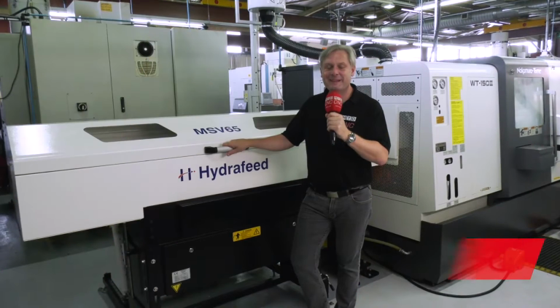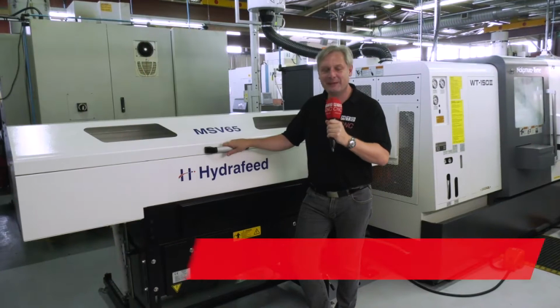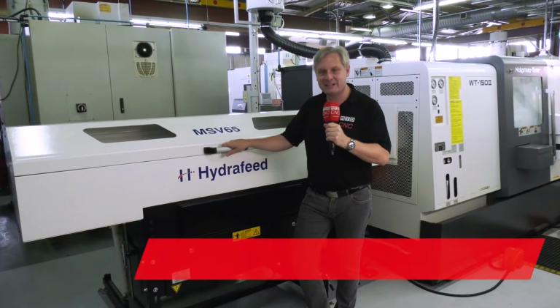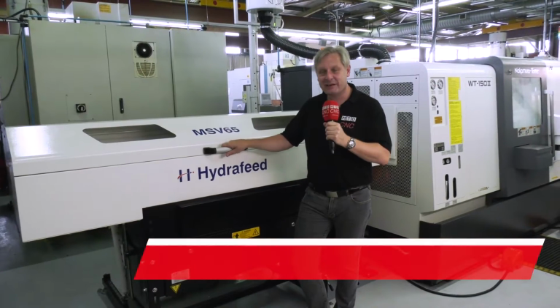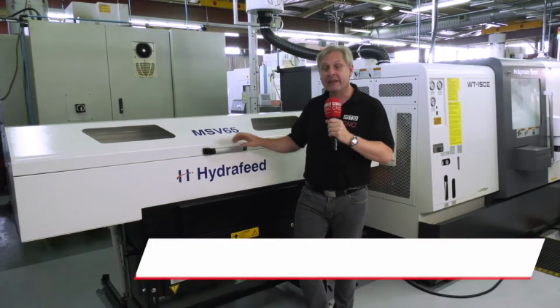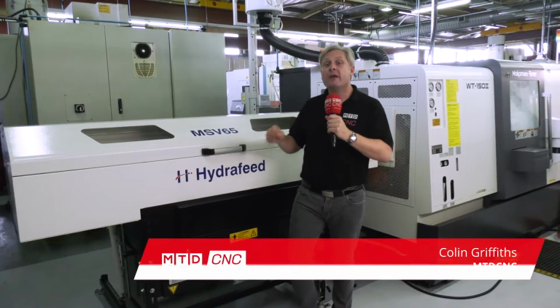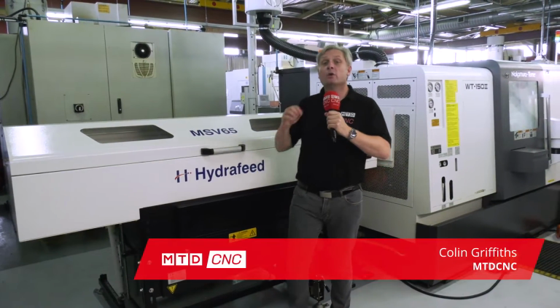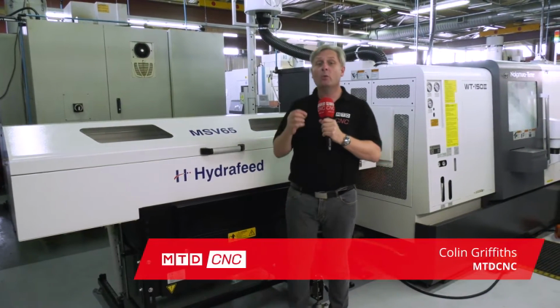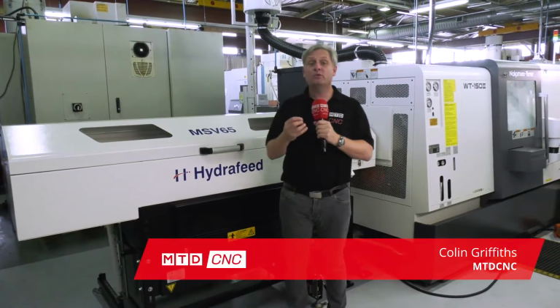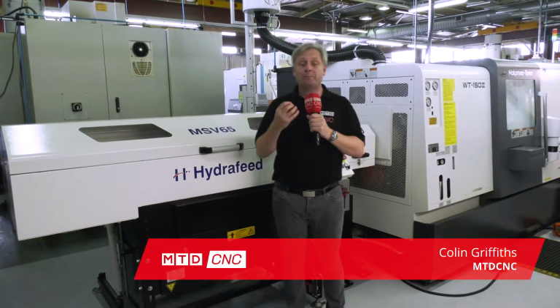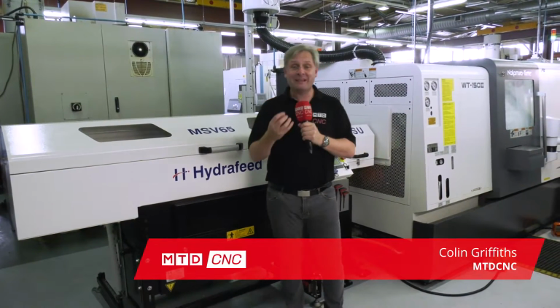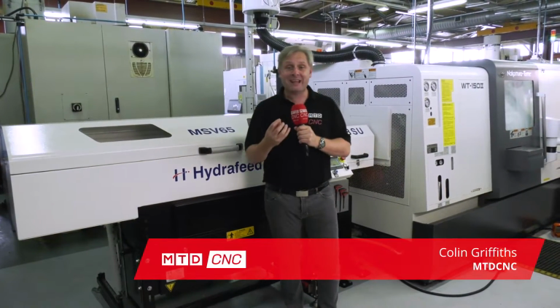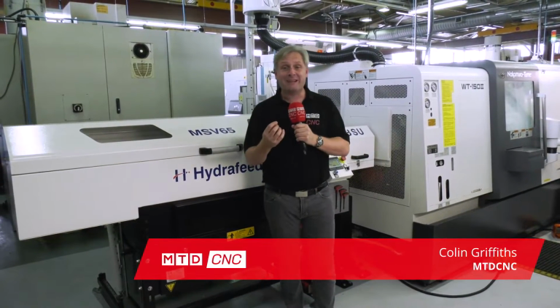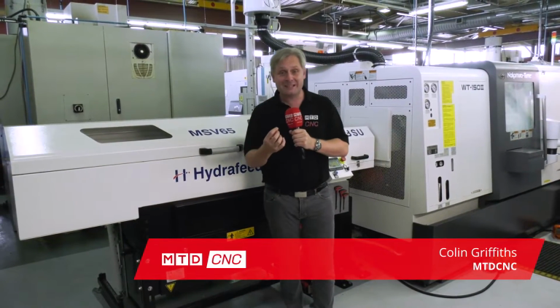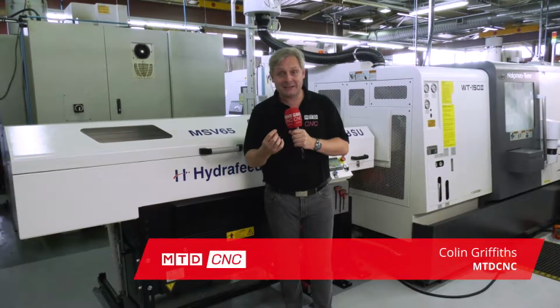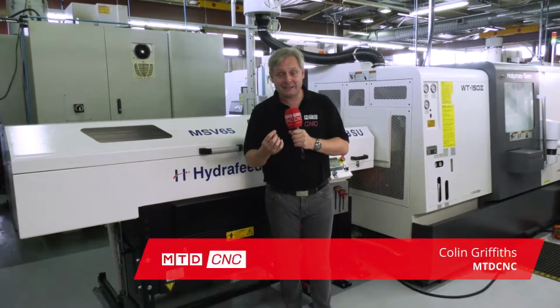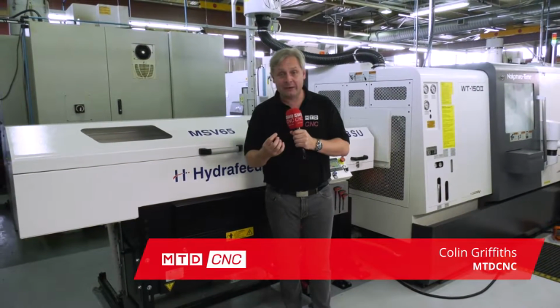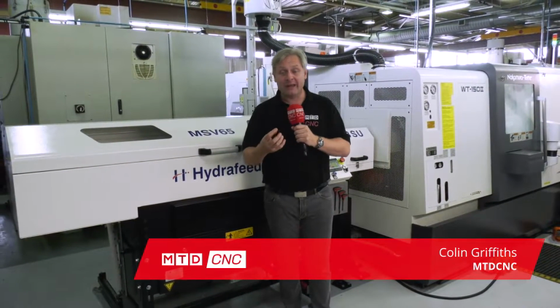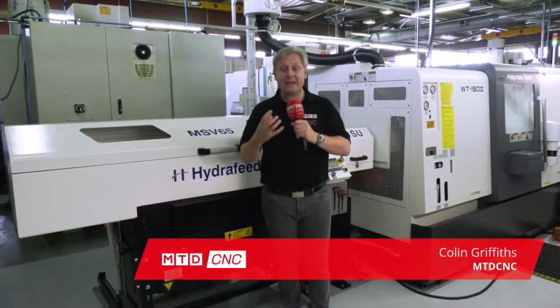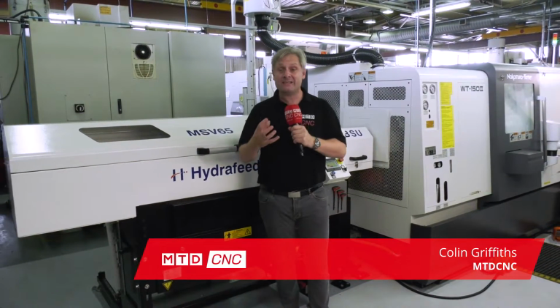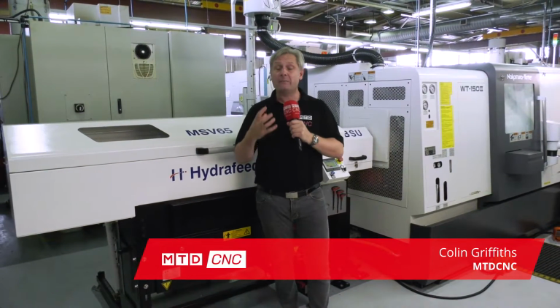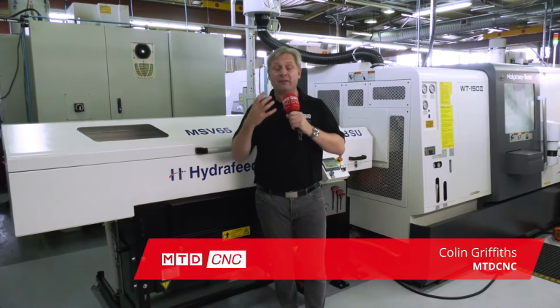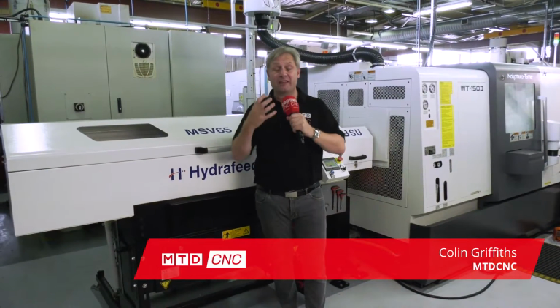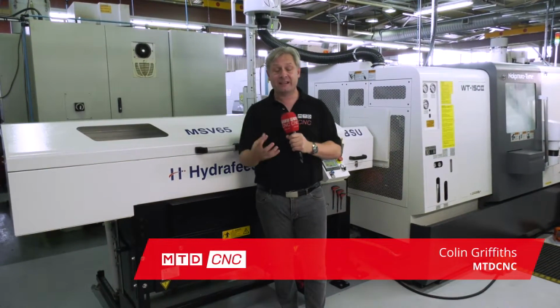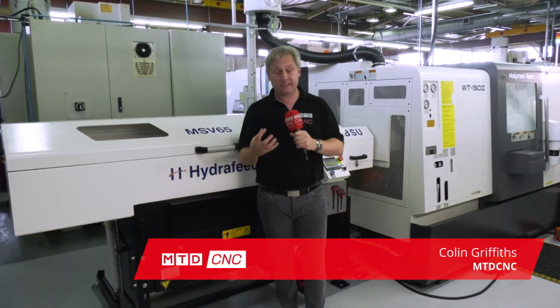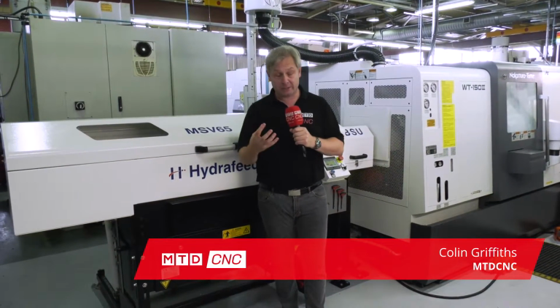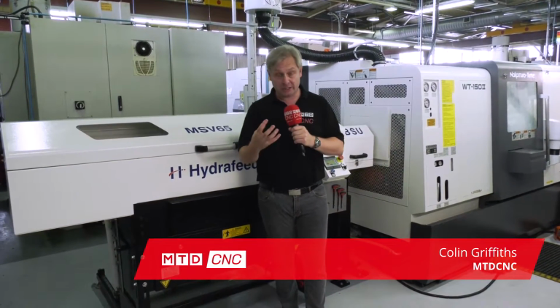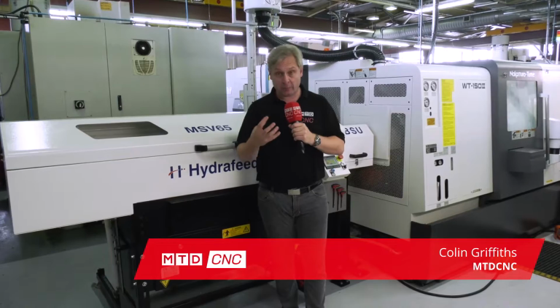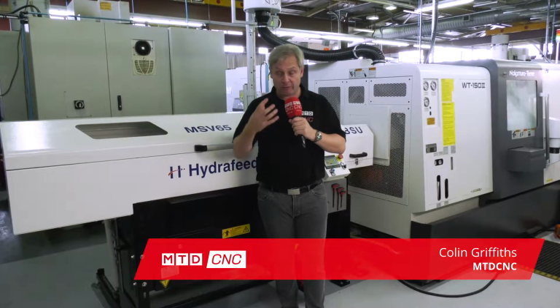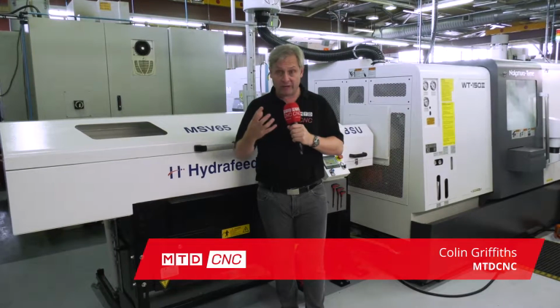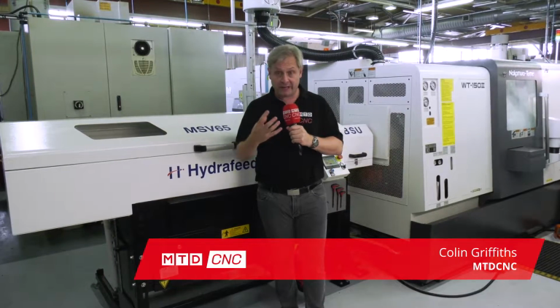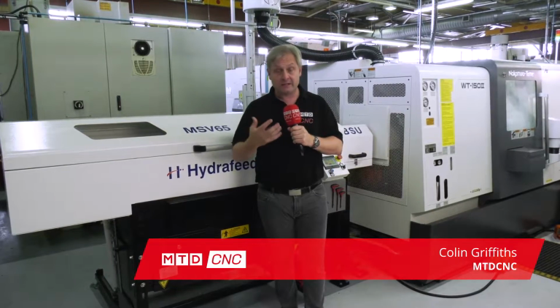DP Engineering - Cornwall's best kept engineering secret. It is an absolutely fantastic machine shop, it really is.